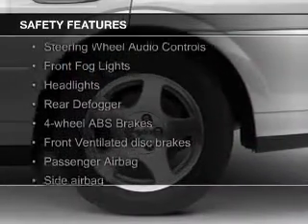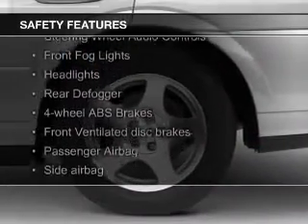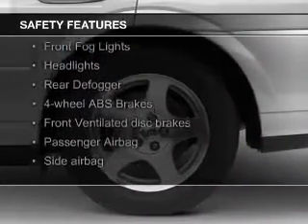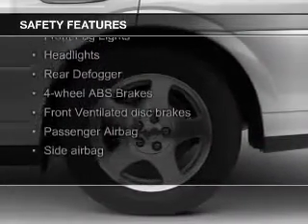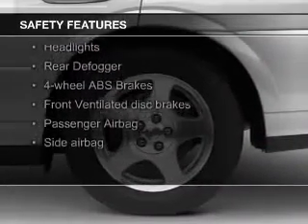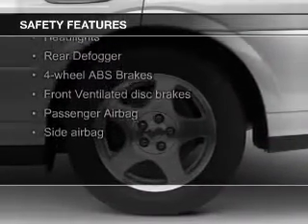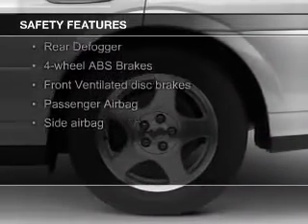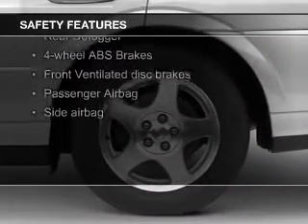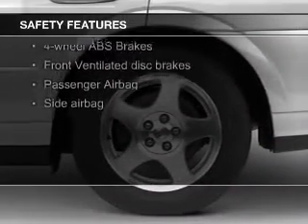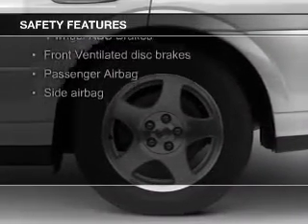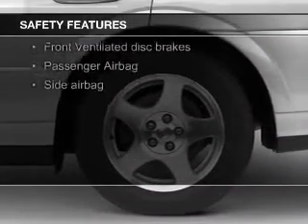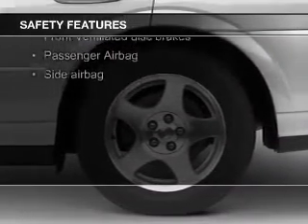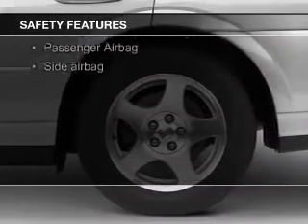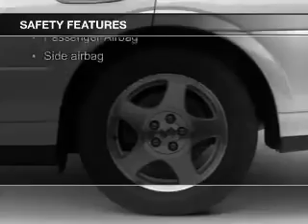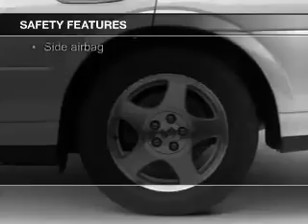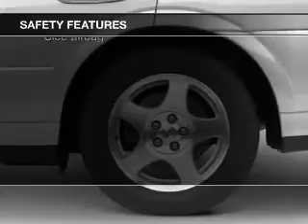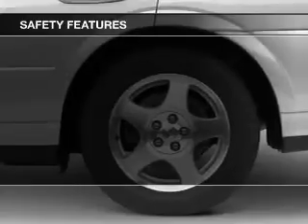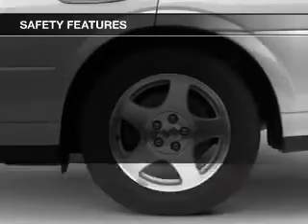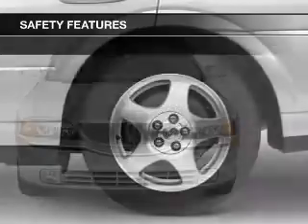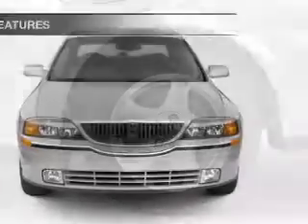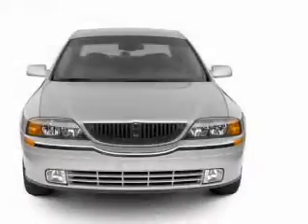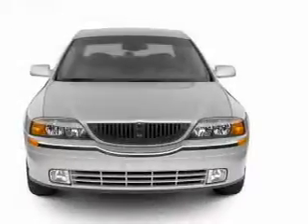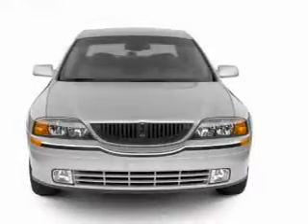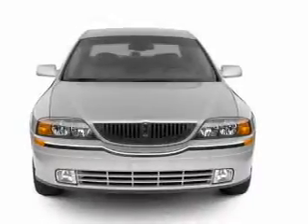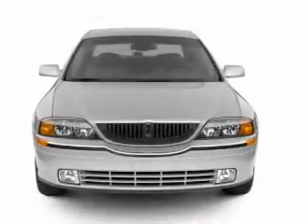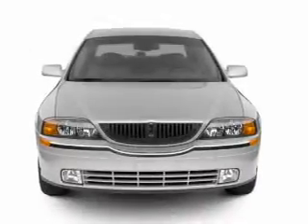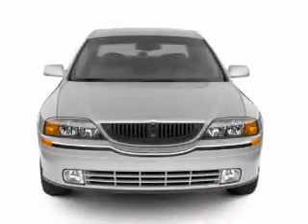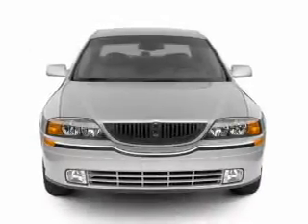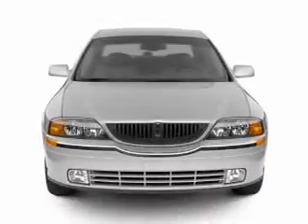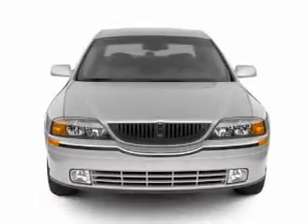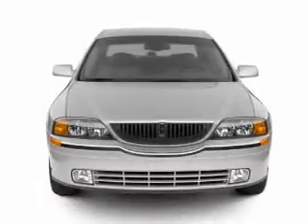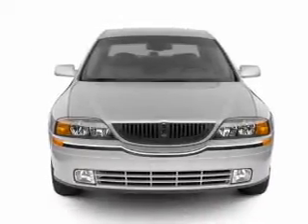Safety was made a priority with these features: fog lights, side airbags, rain-sensing wipers, independent suspension, traction control, and a passenger airbag.